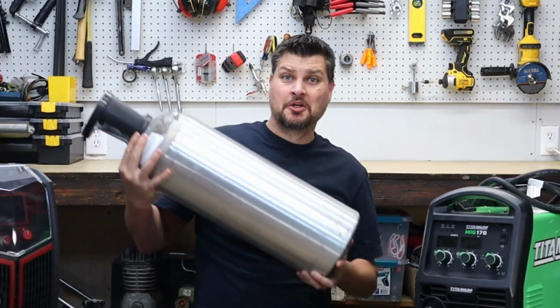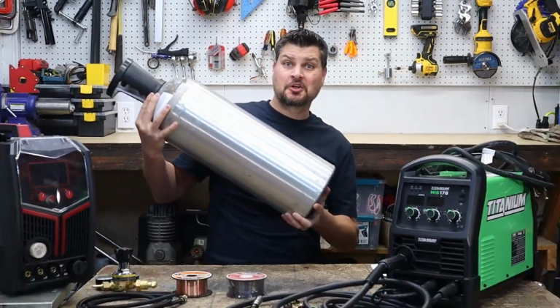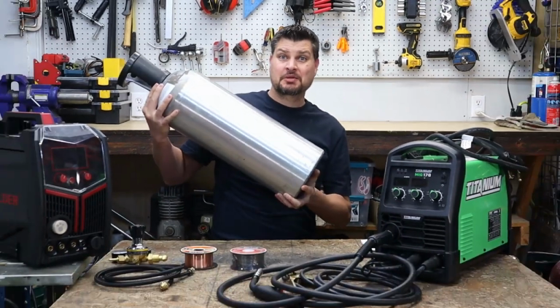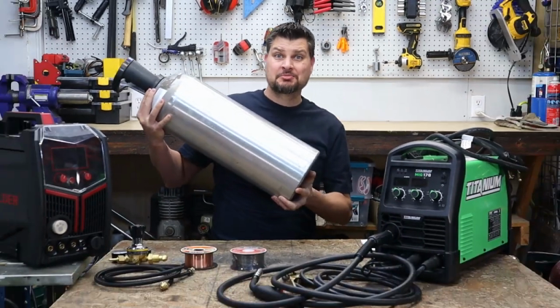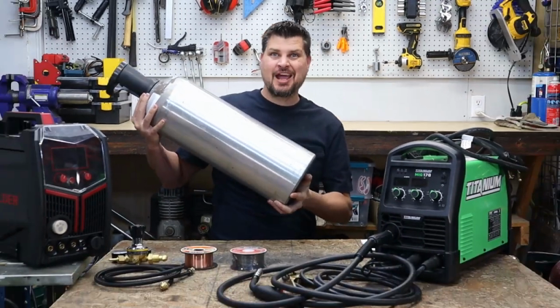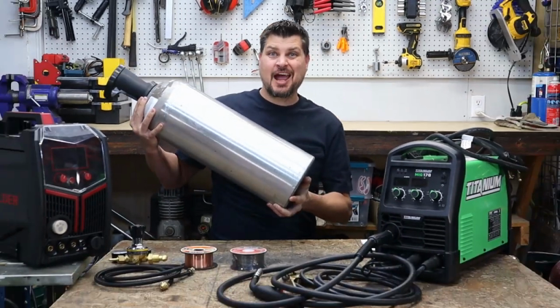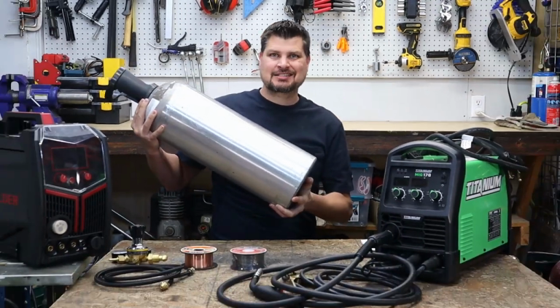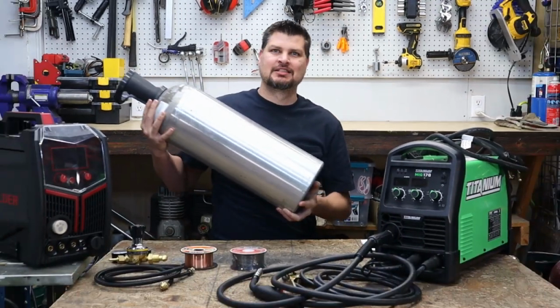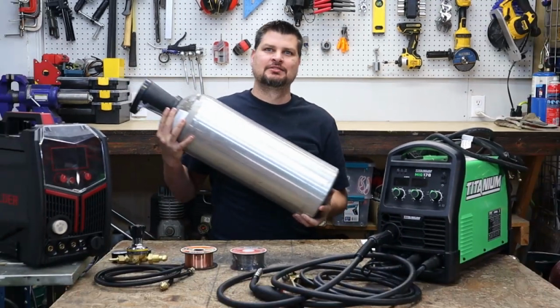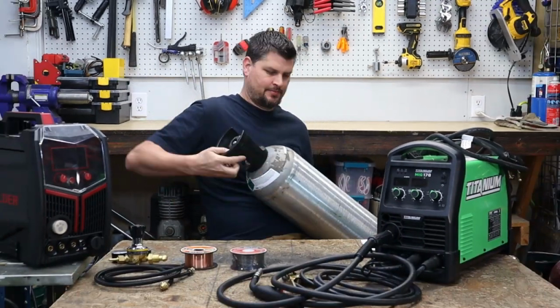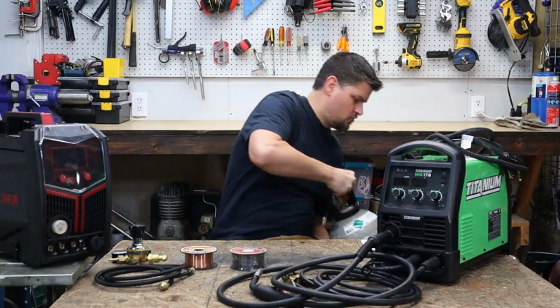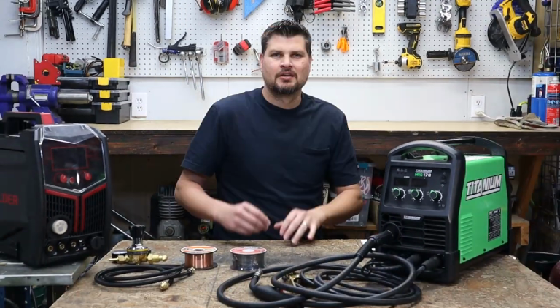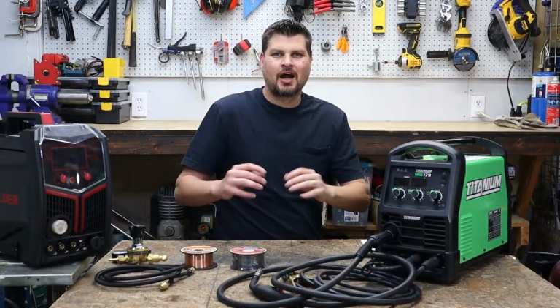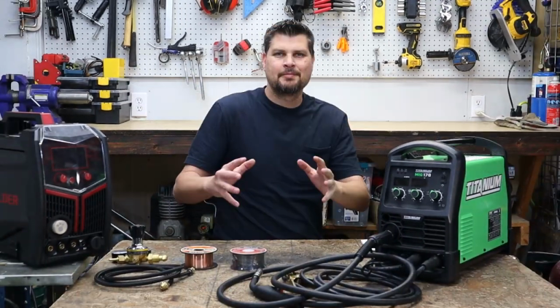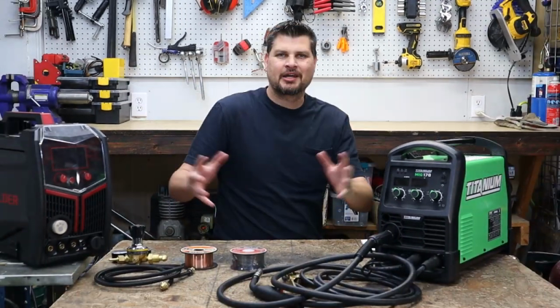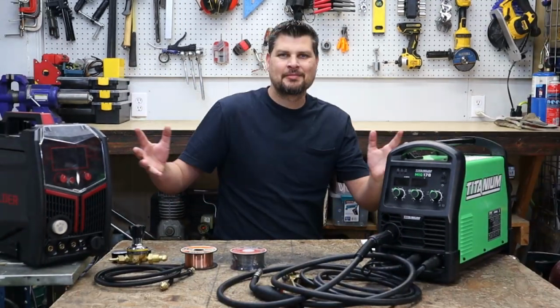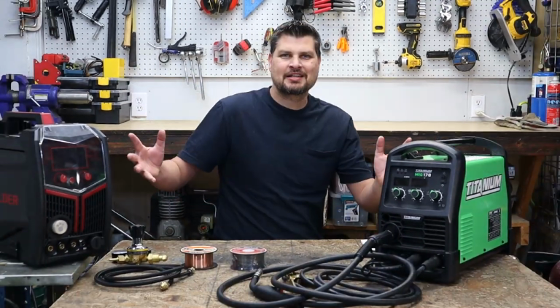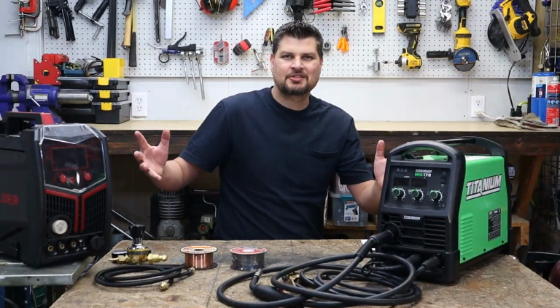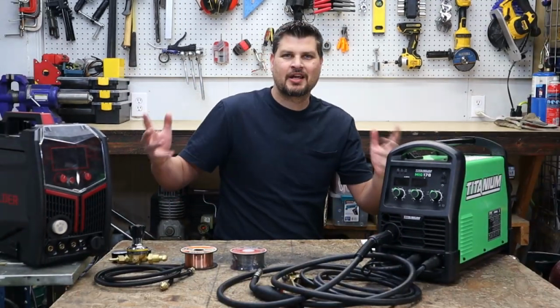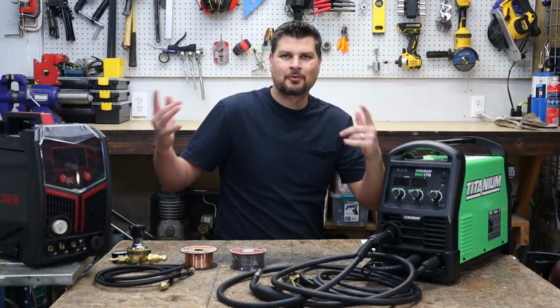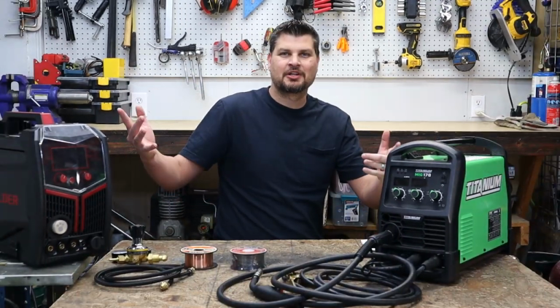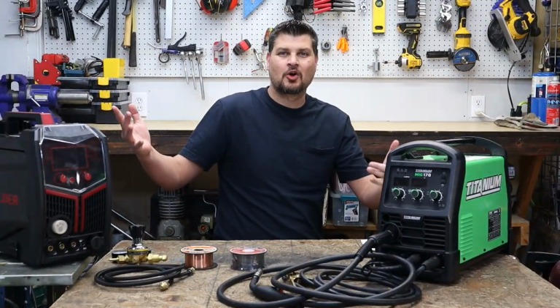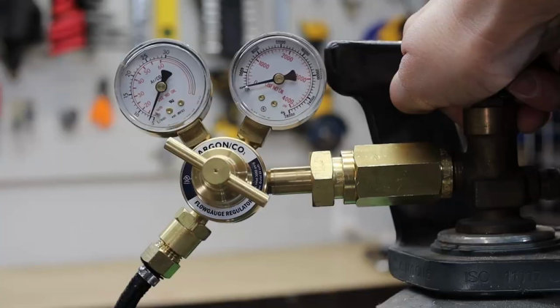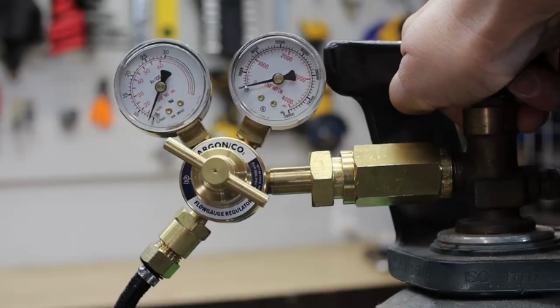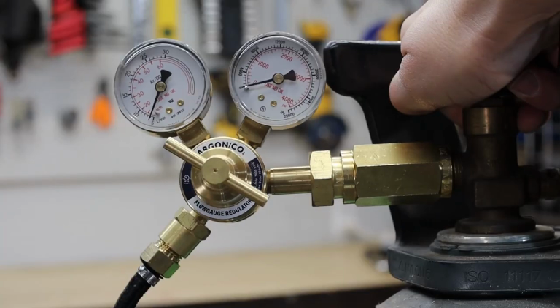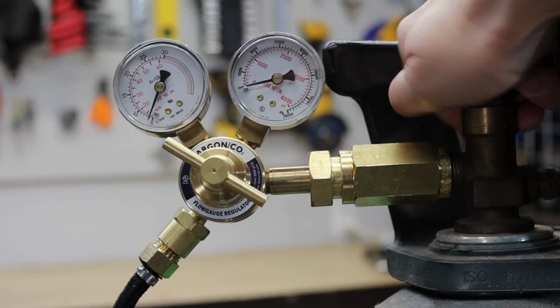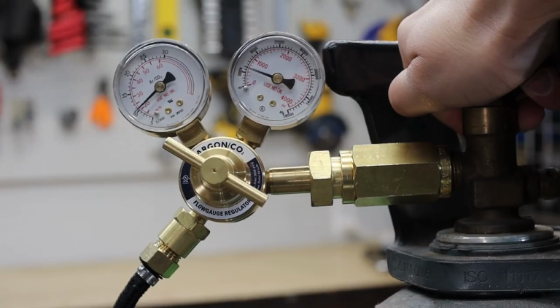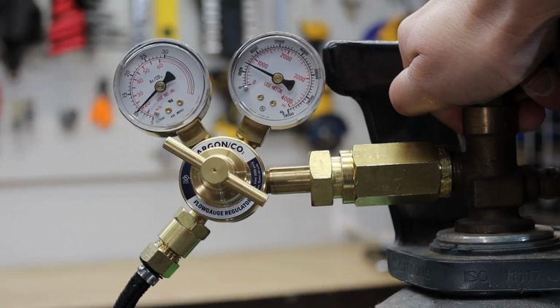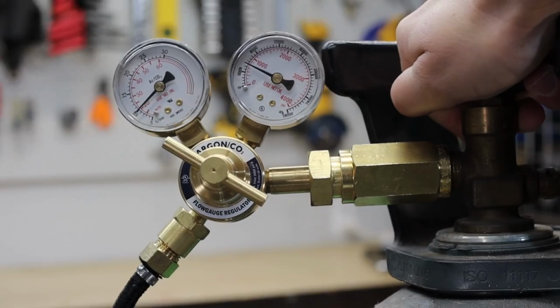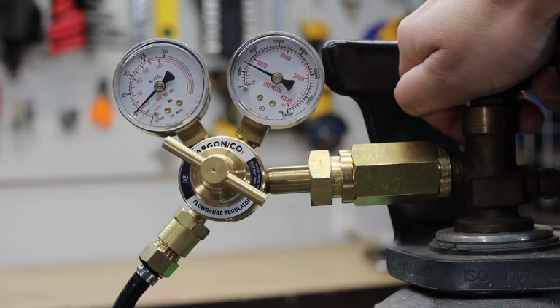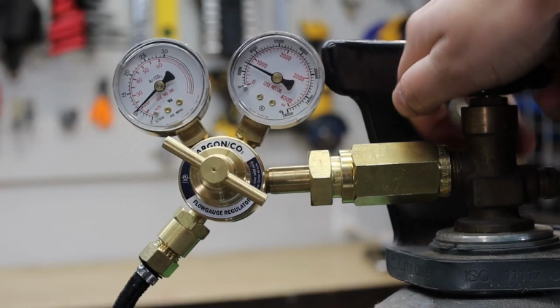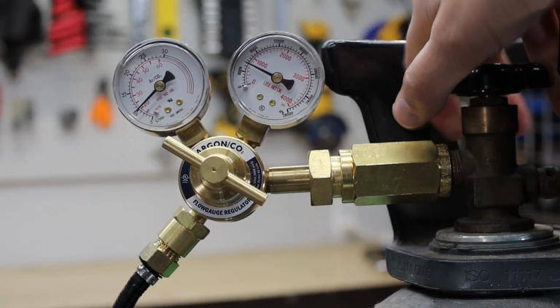Let's hook up some gas! I'm McMaster and we're going to go over a full MIG setup.